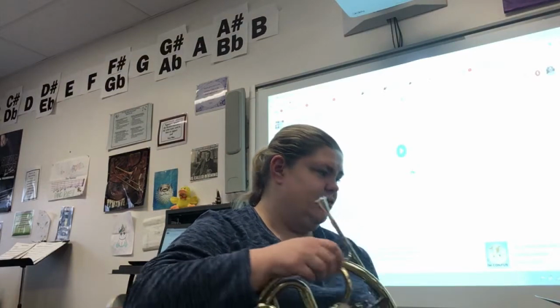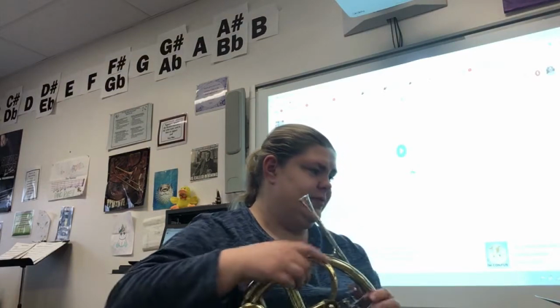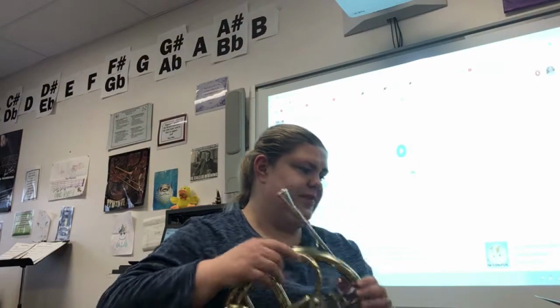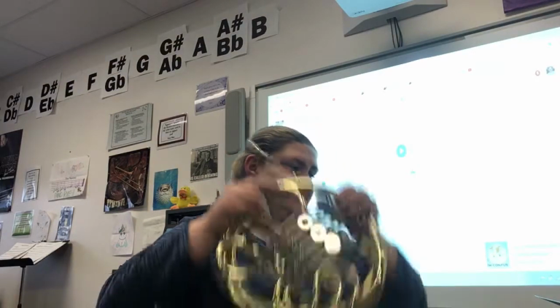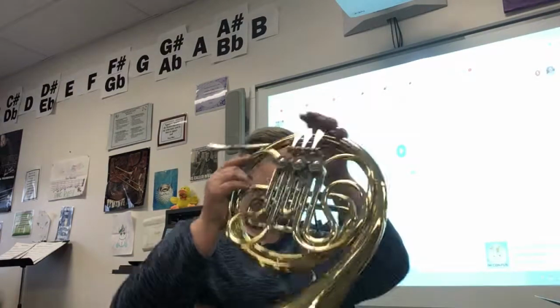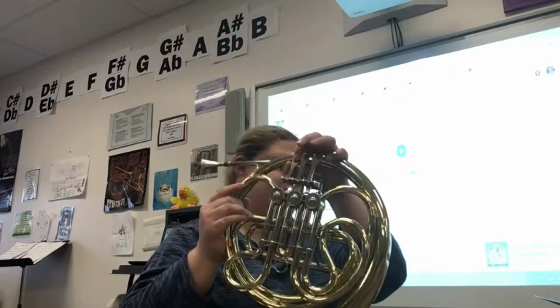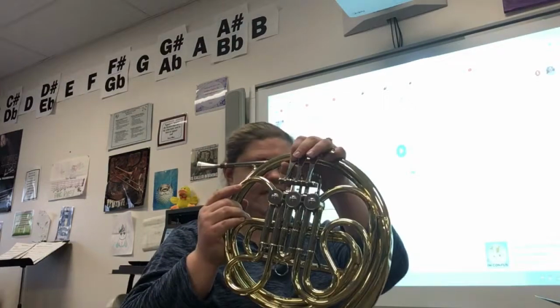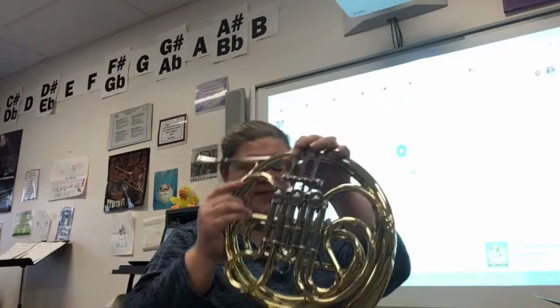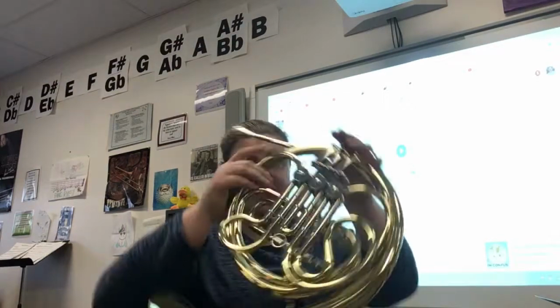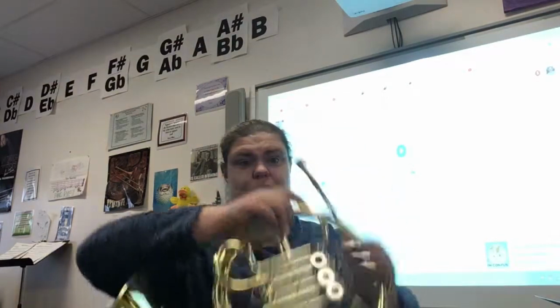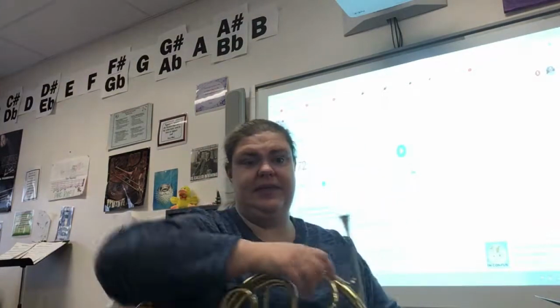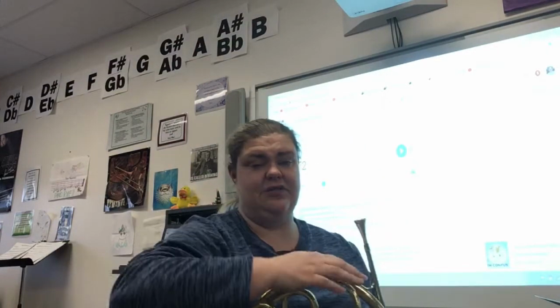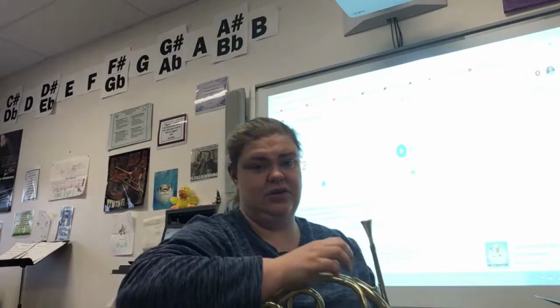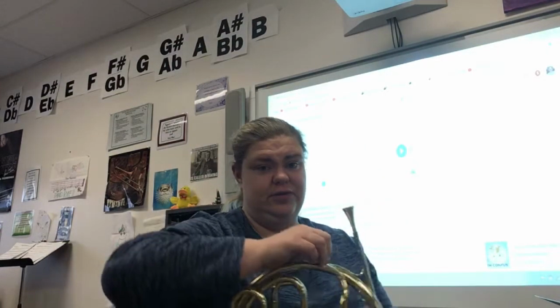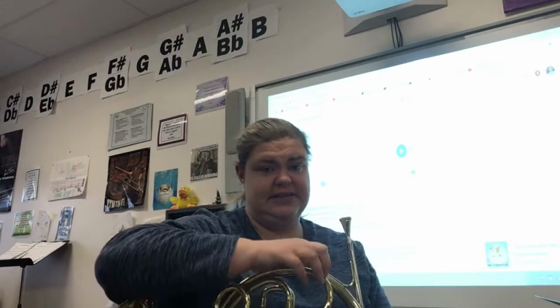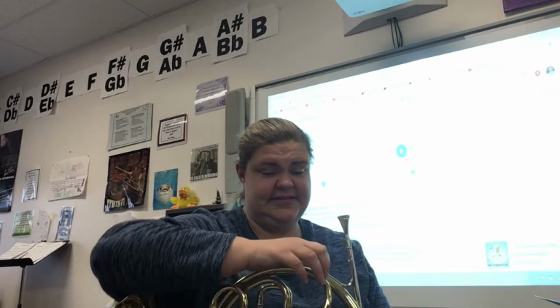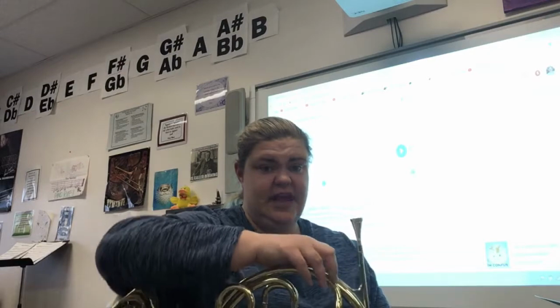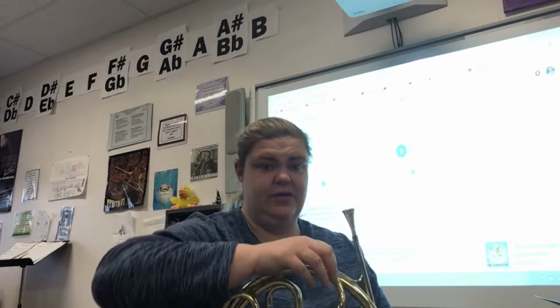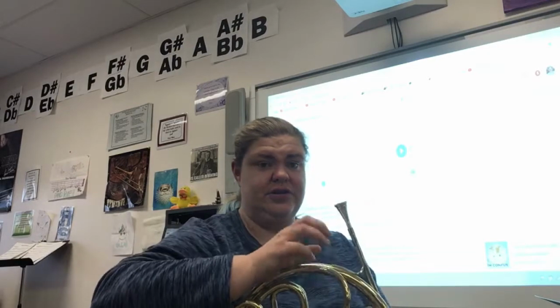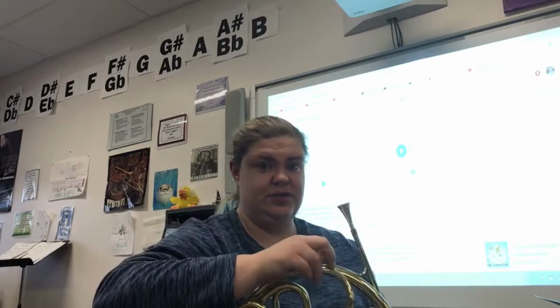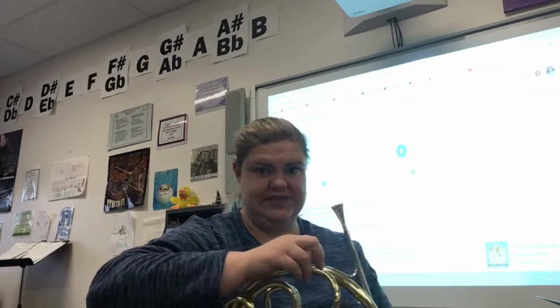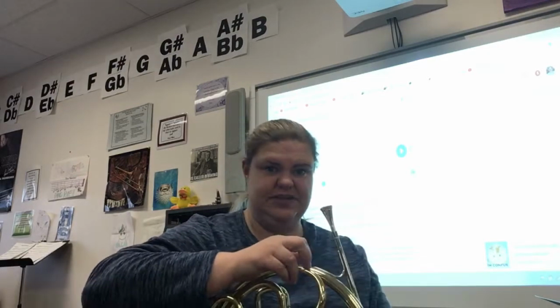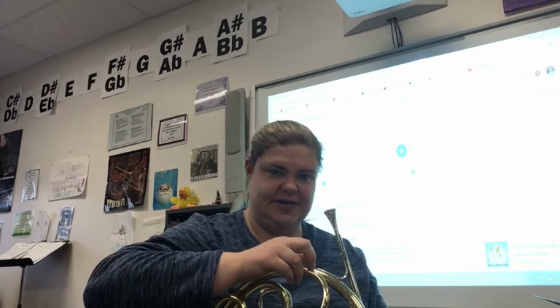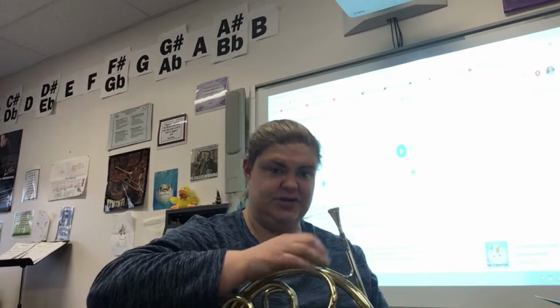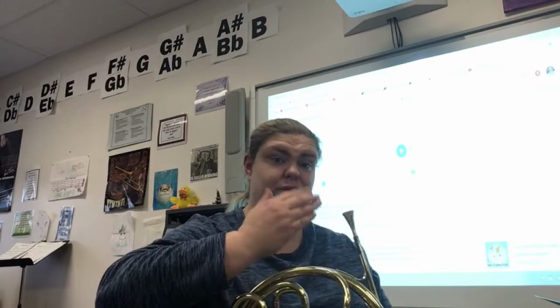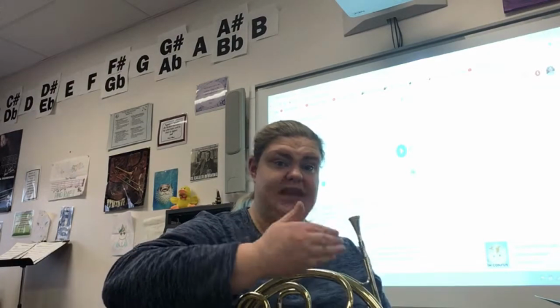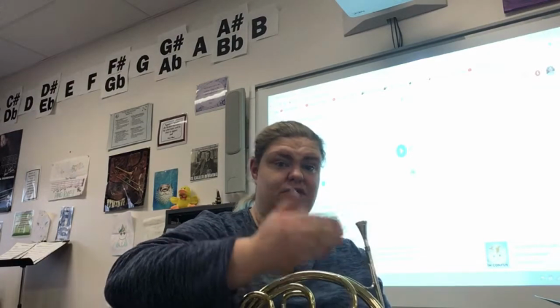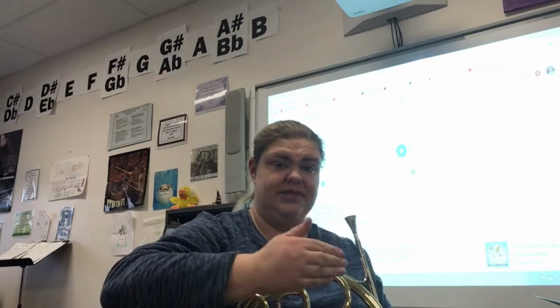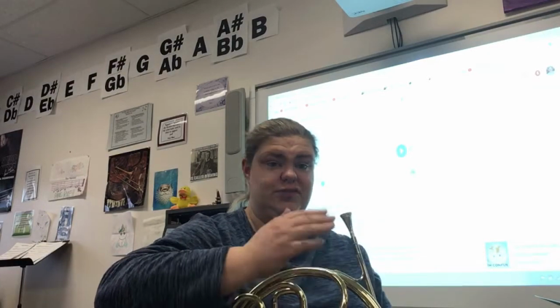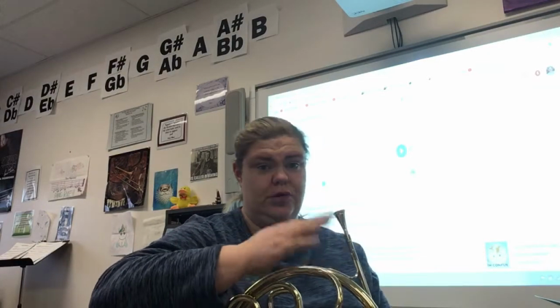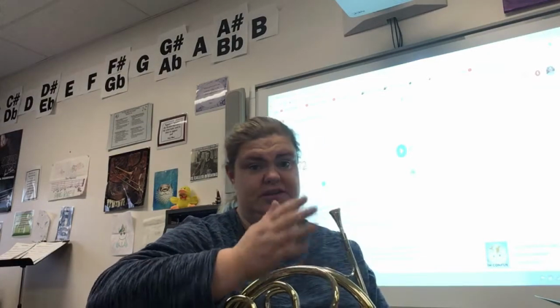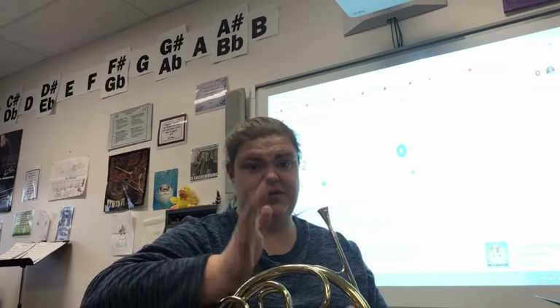Remember, B-flat is first valve. I will be counting all the rests. There are only two beats in each measure, so when we count the rest it's 1, 2...